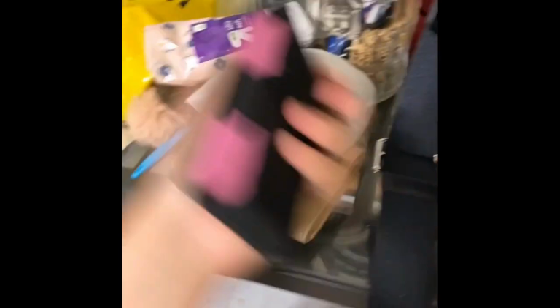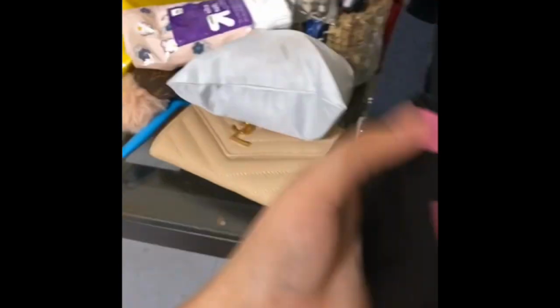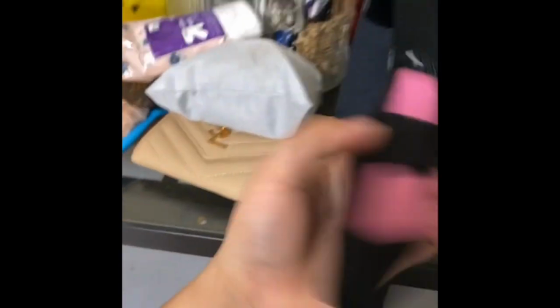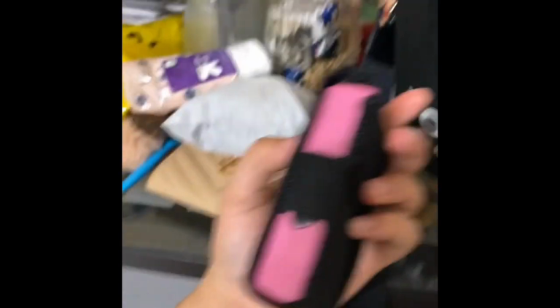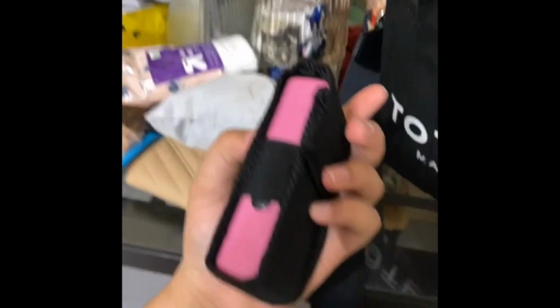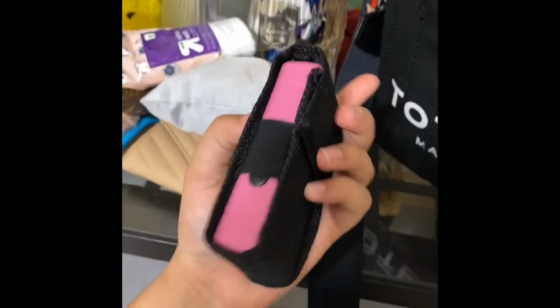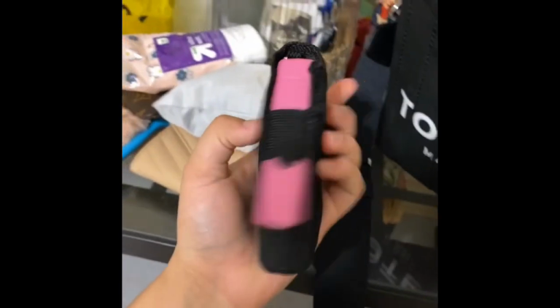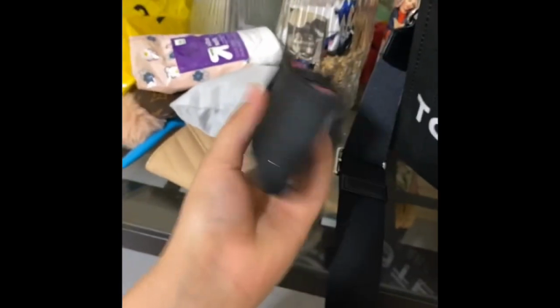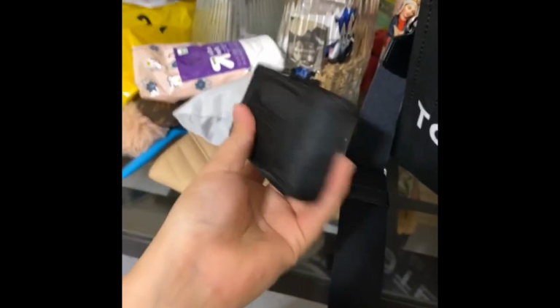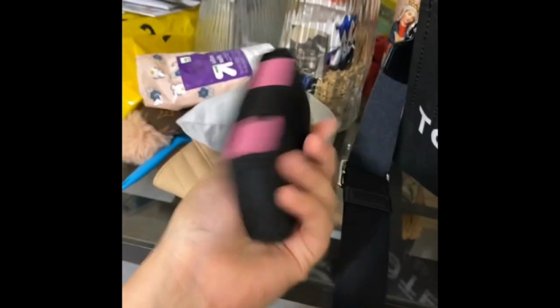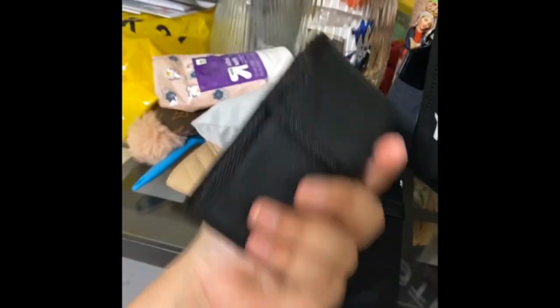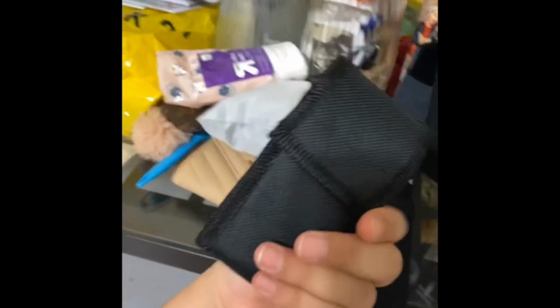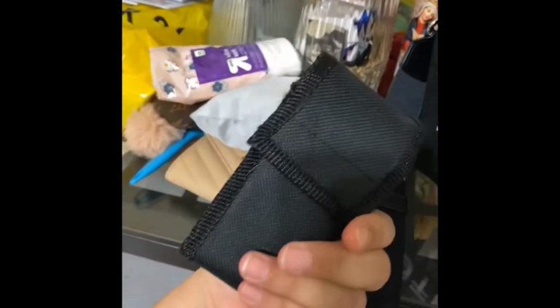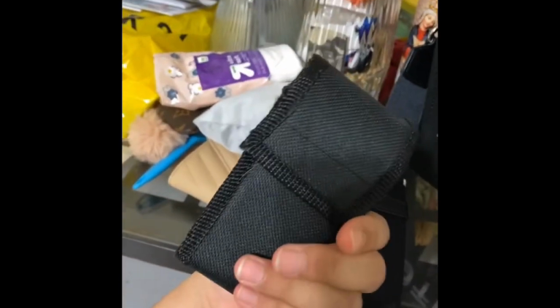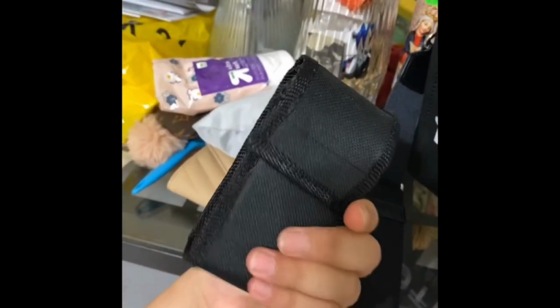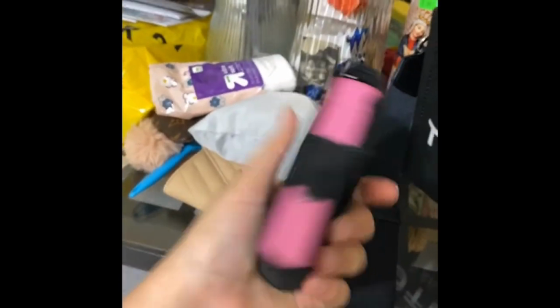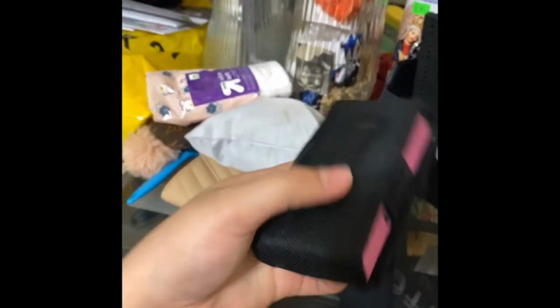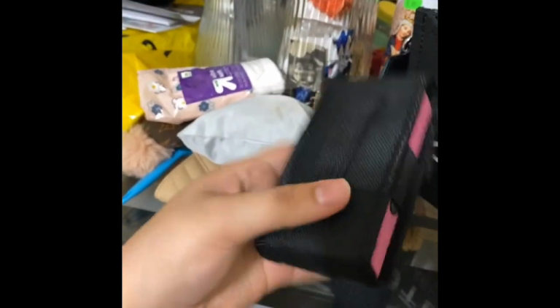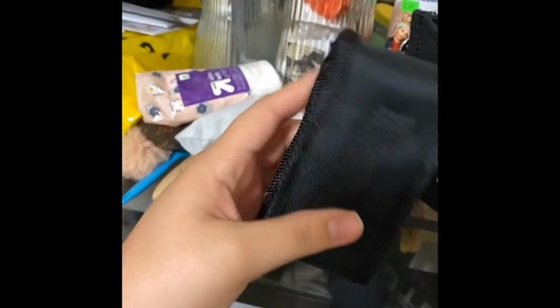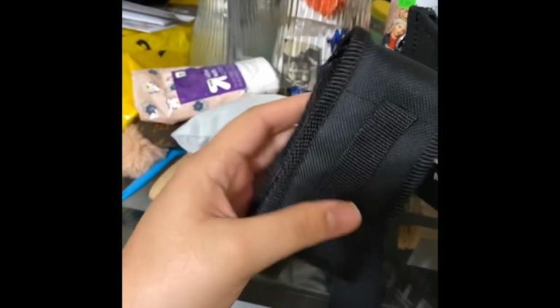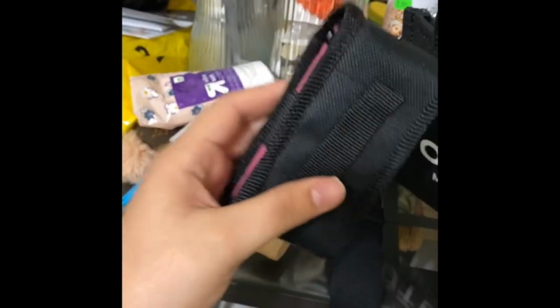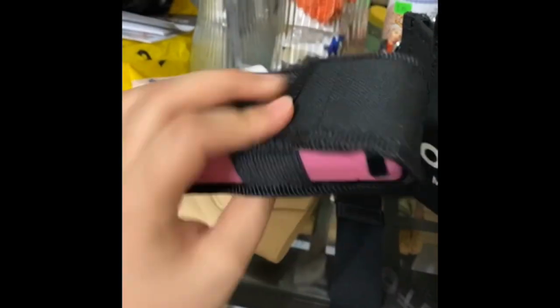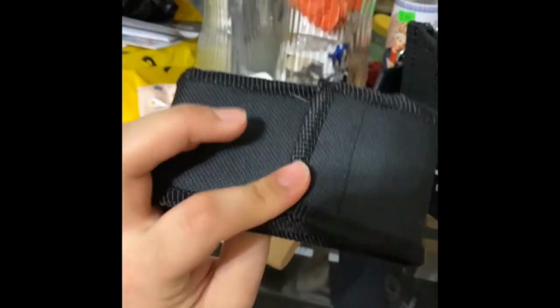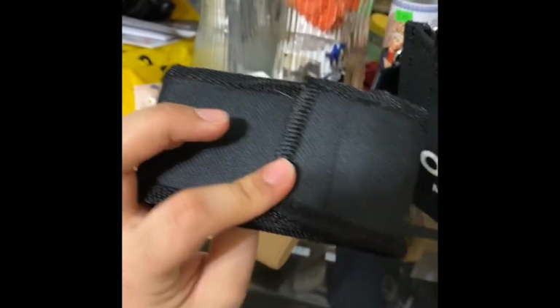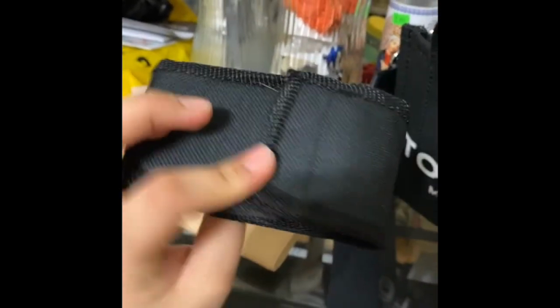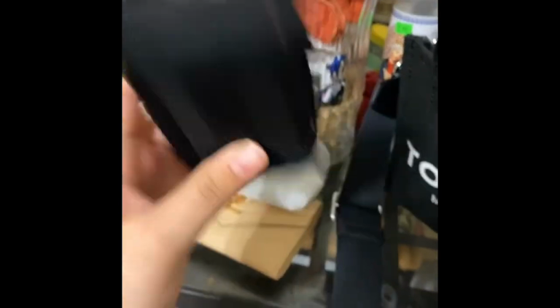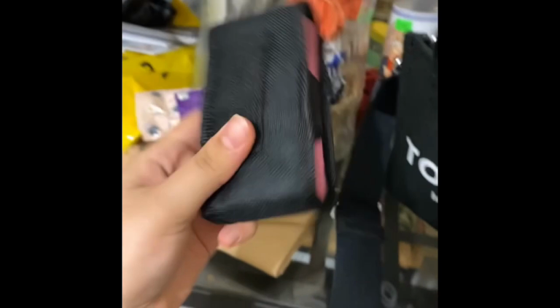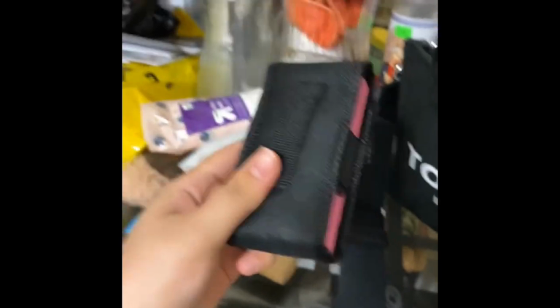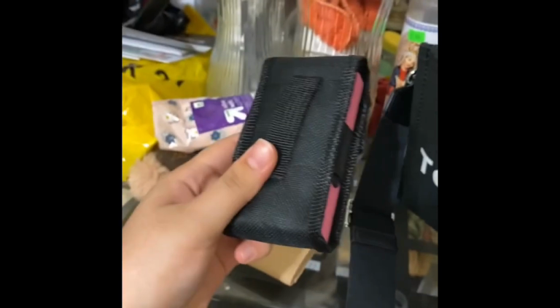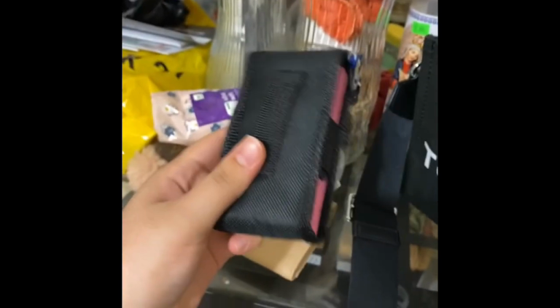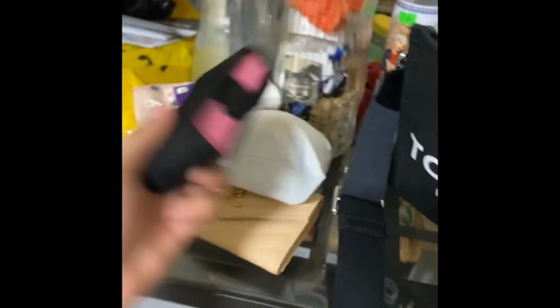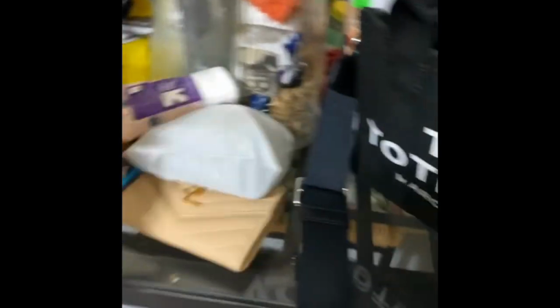I also carry a taser — you can never go wrong with it. I'm a mom, so I keep mine in a pouch for safety.